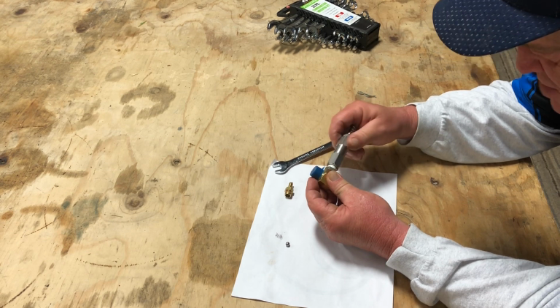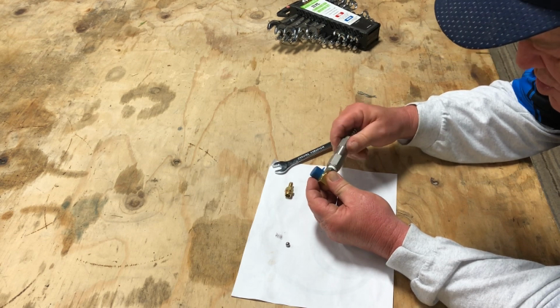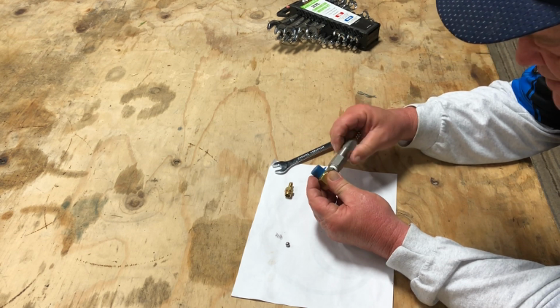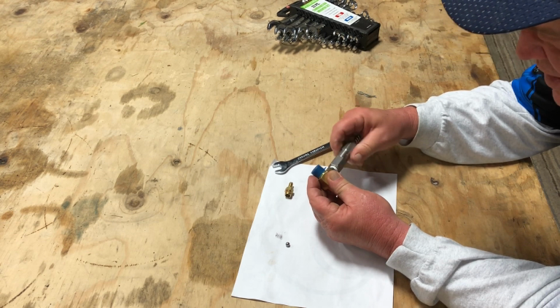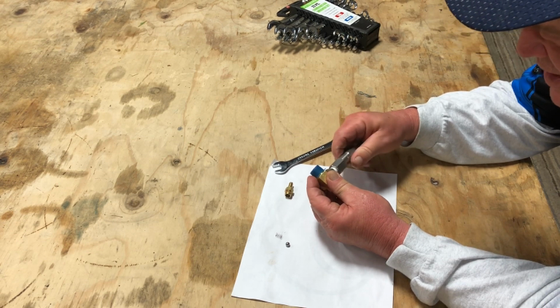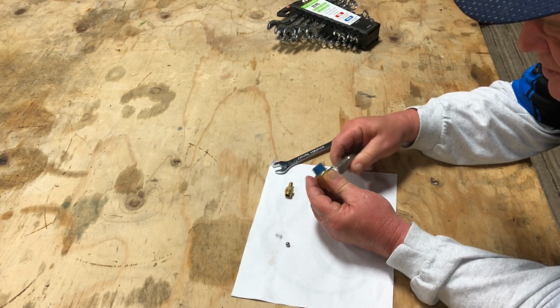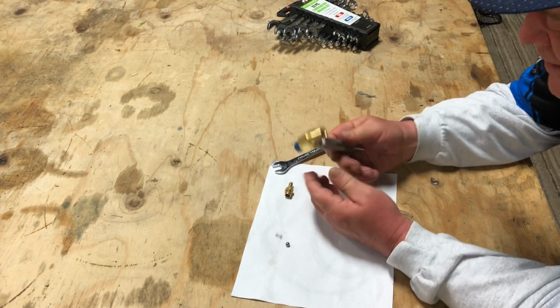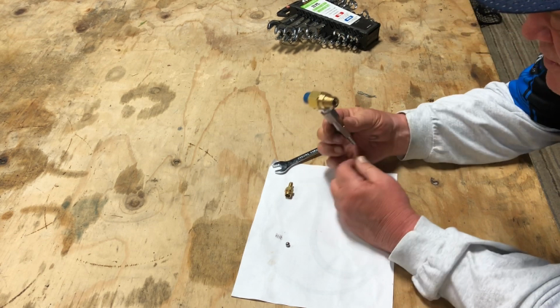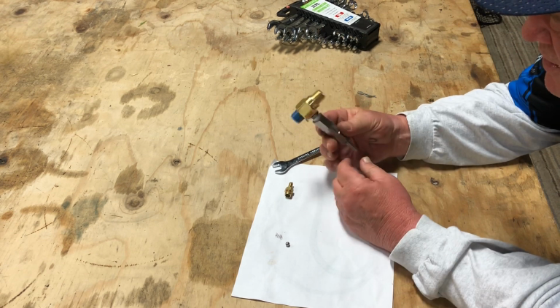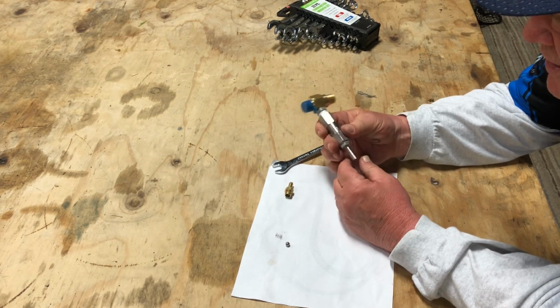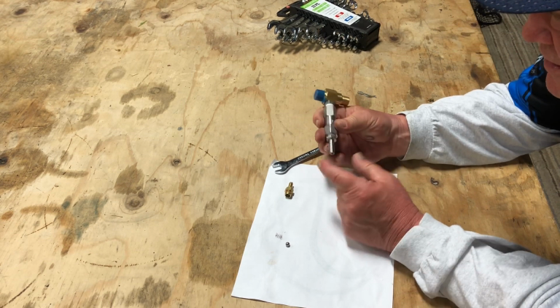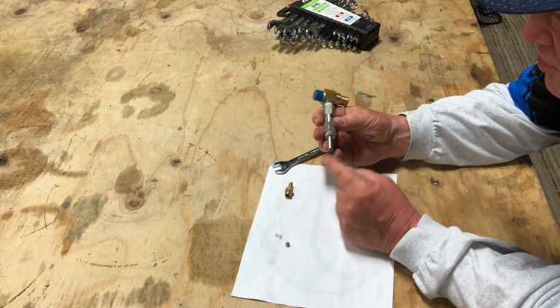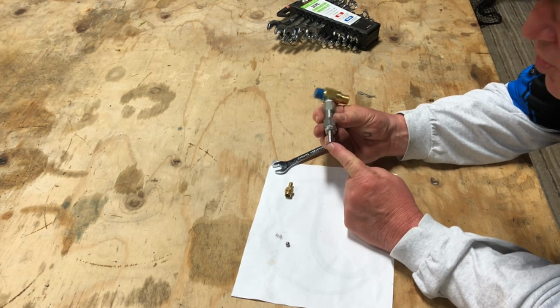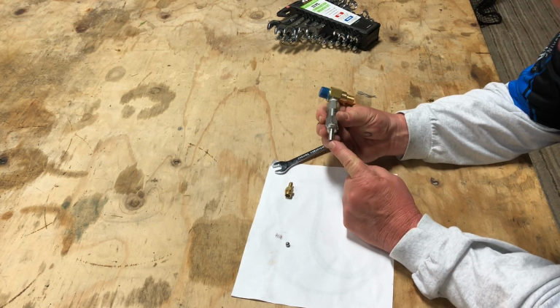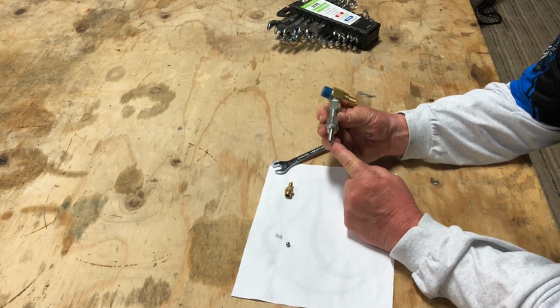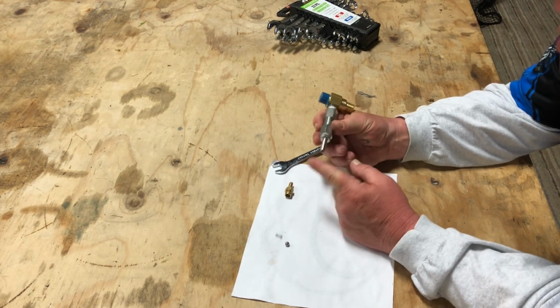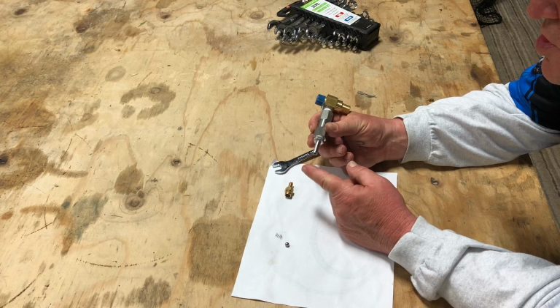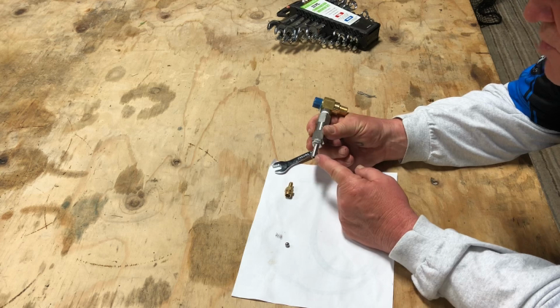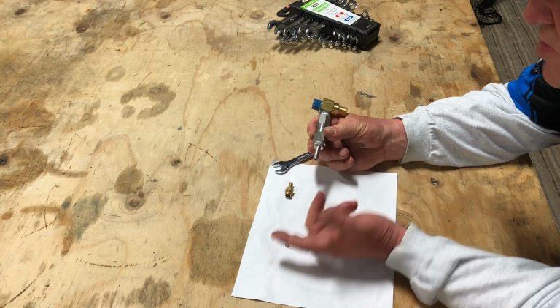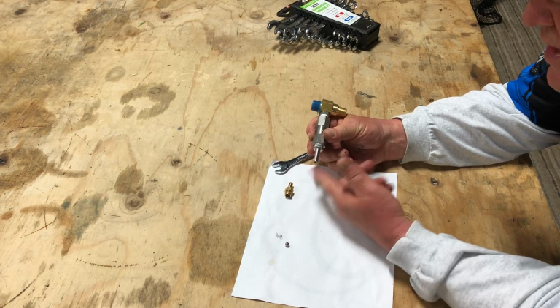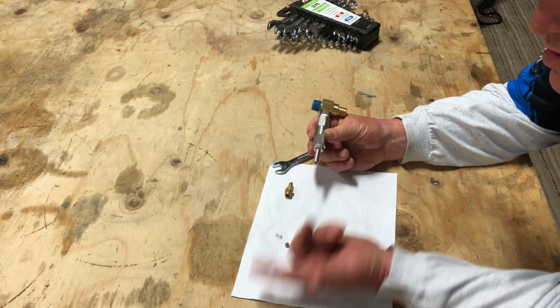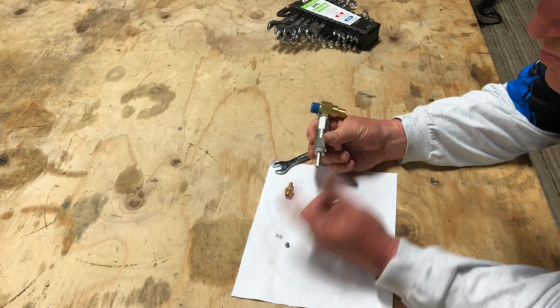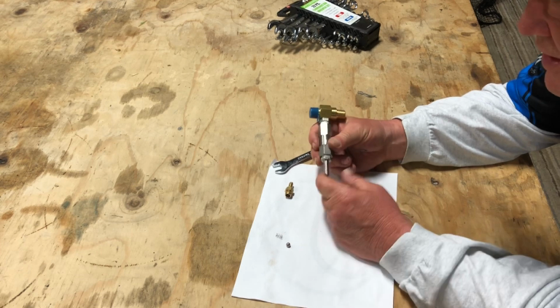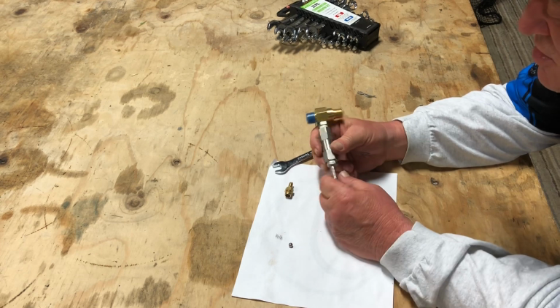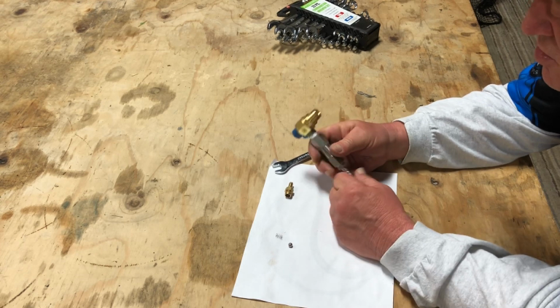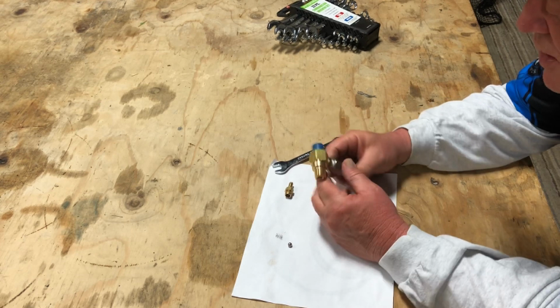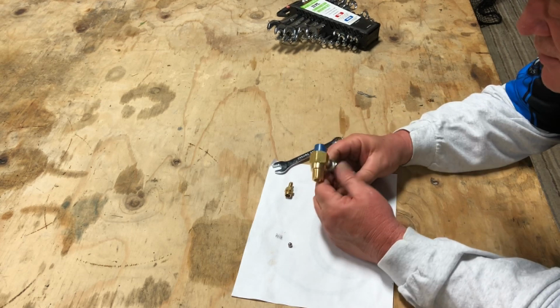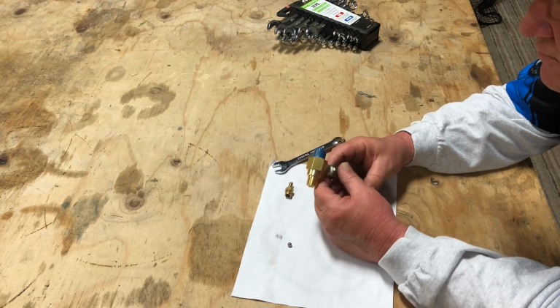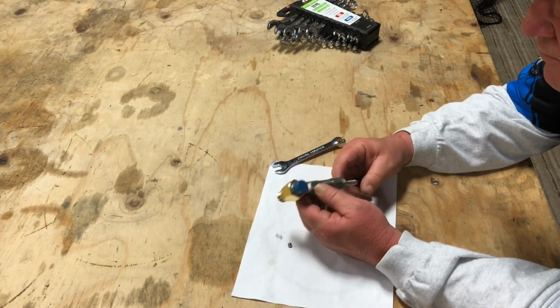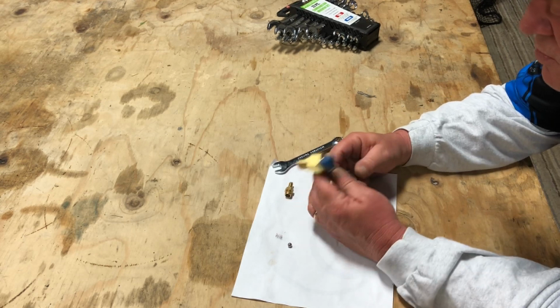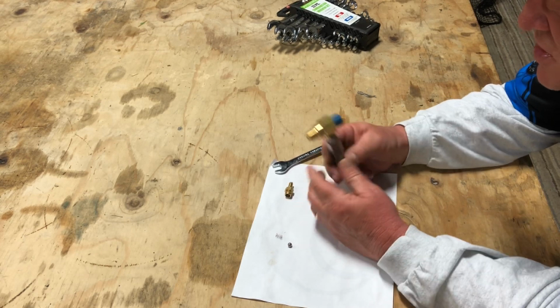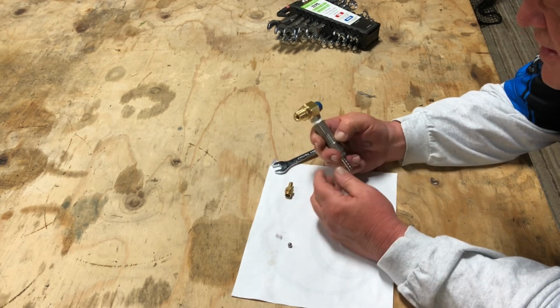Make sure you use Teflon tape on that. And then your quarter inch hose goes right here out to your bleach tank.